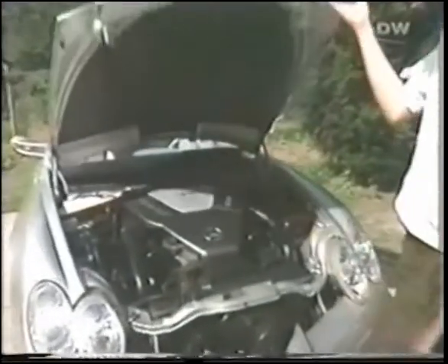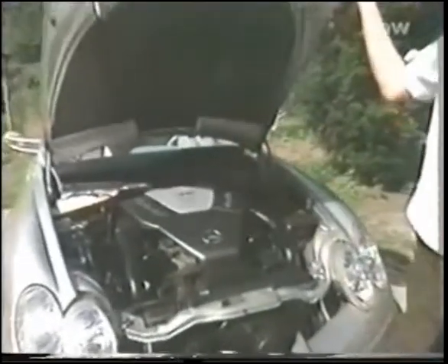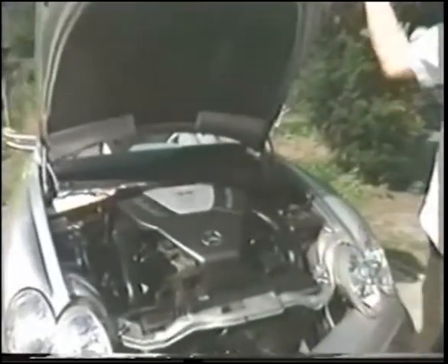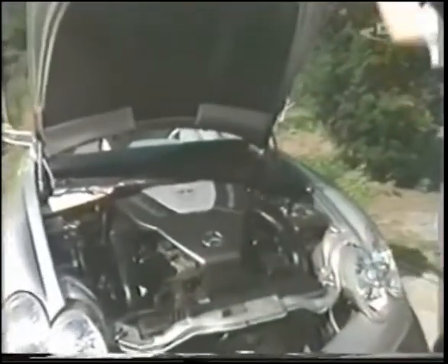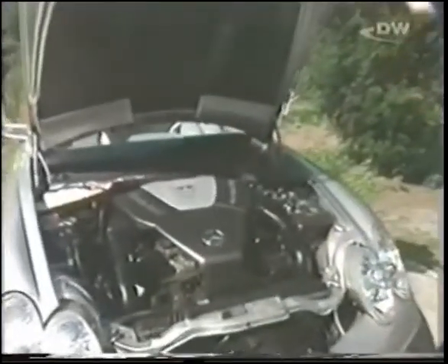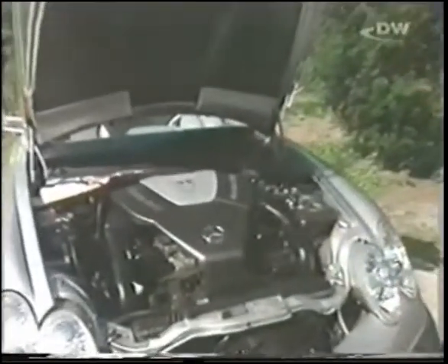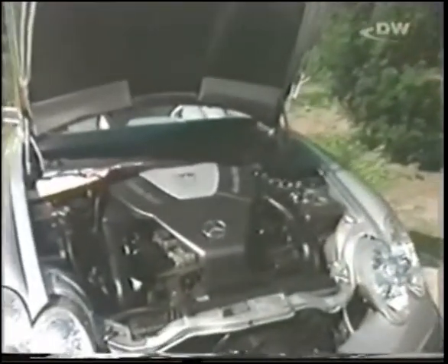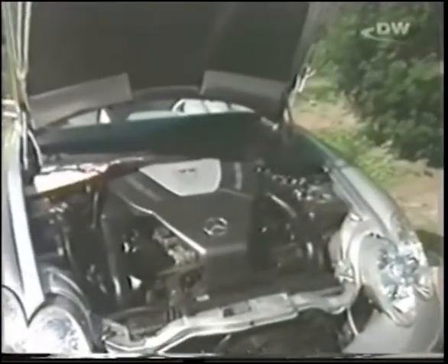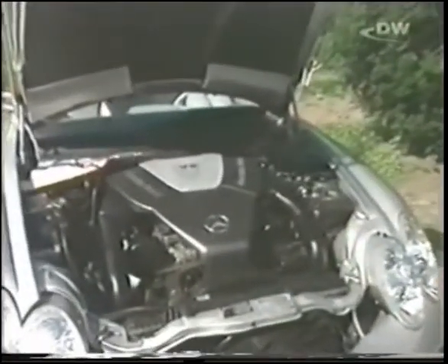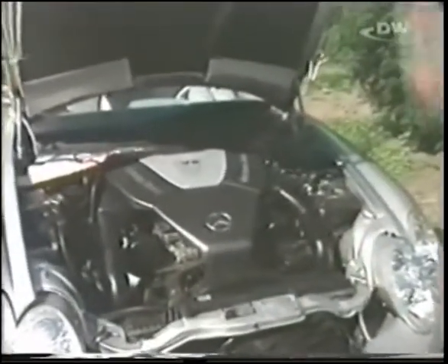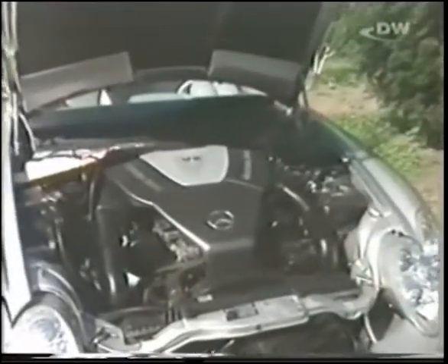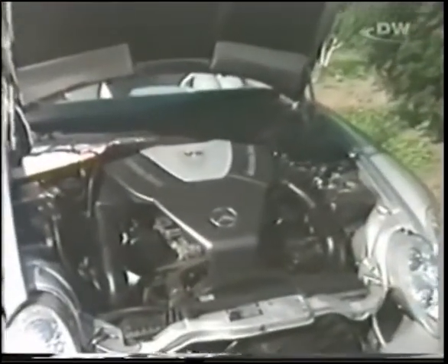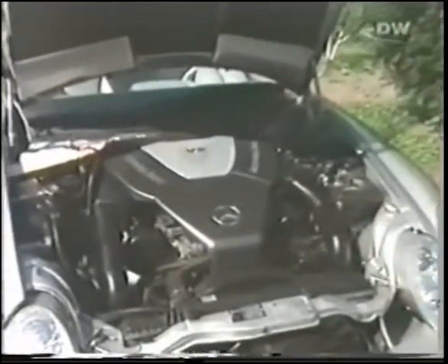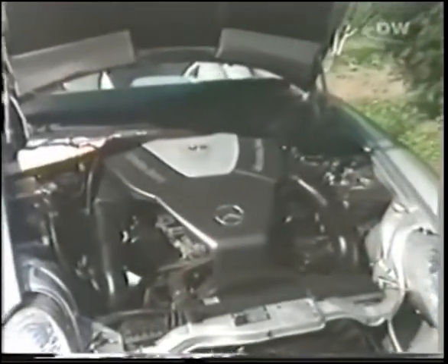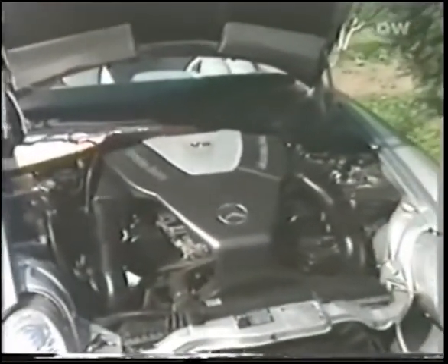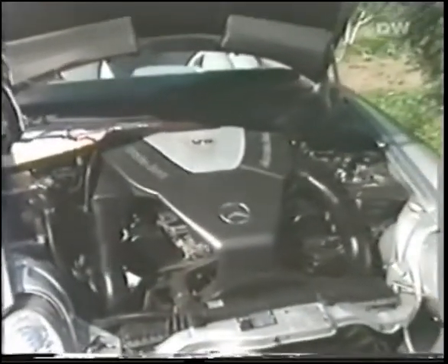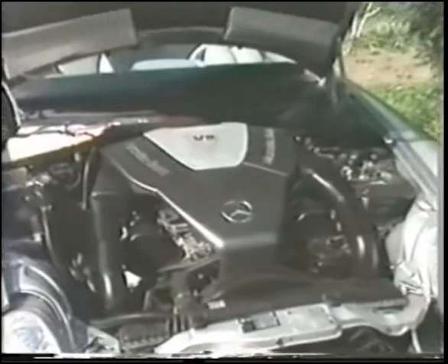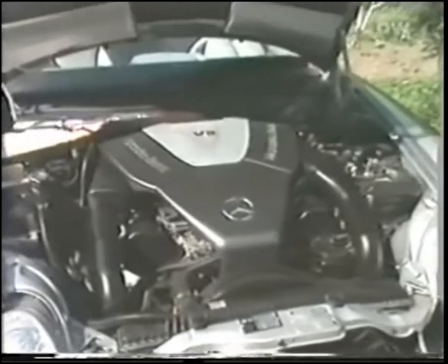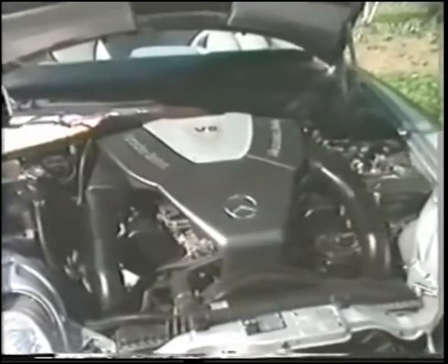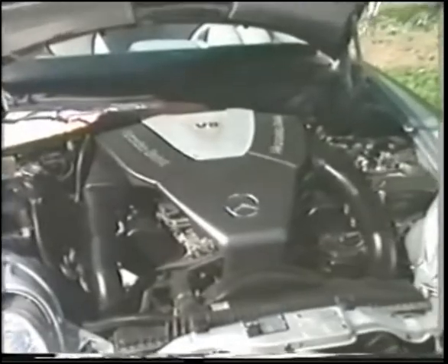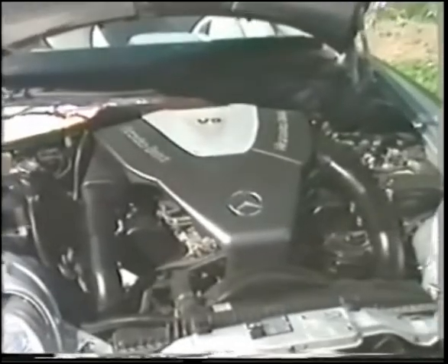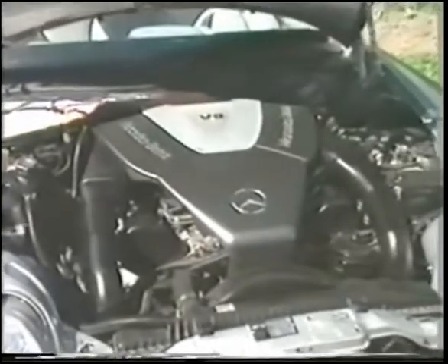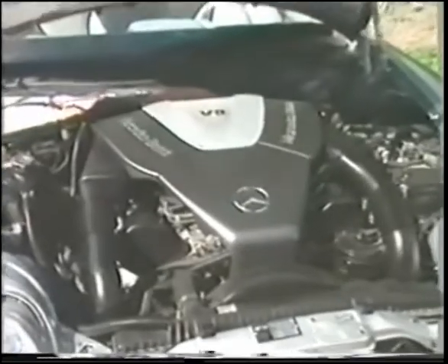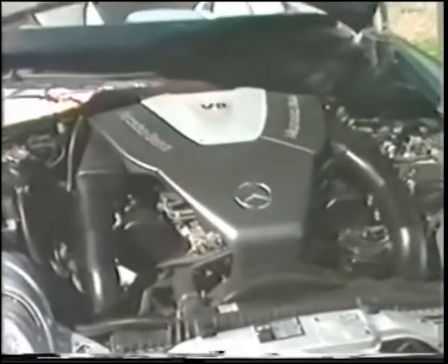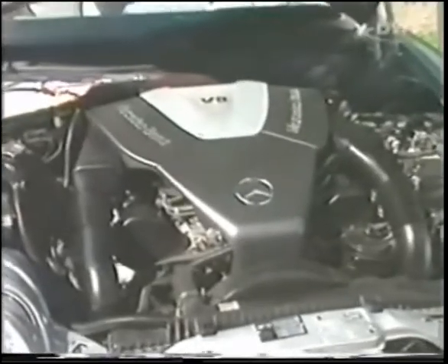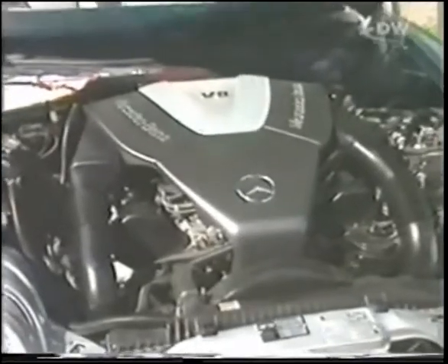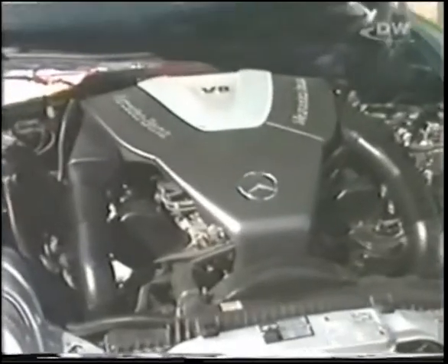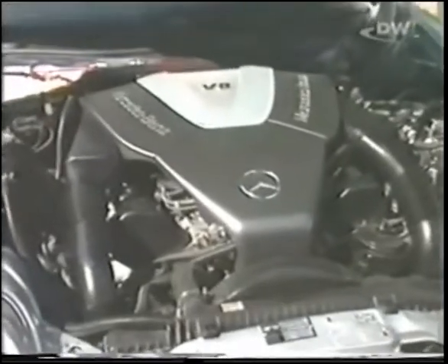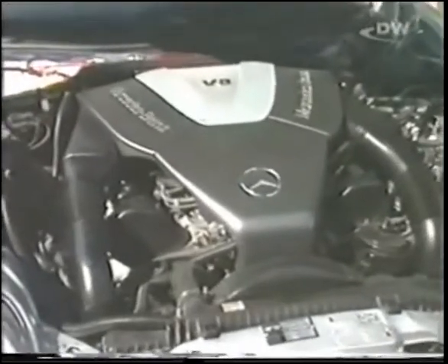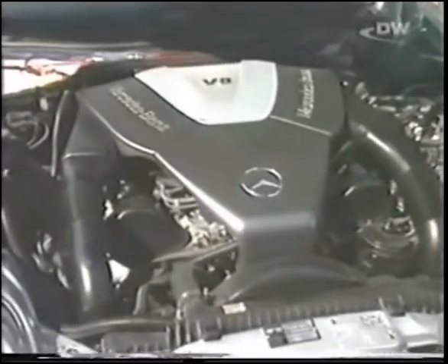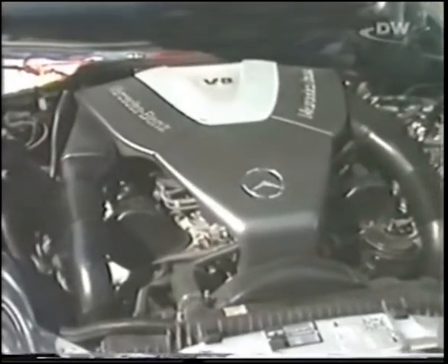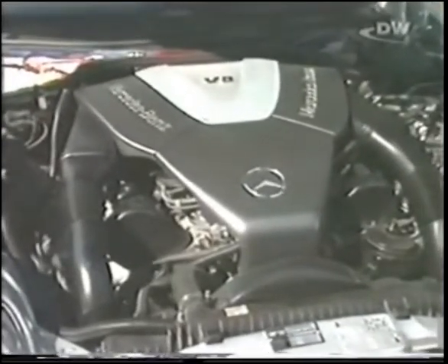One thing he couldn't match: the engine. The Polish SLR has no 626 horses, but instead the 20-year-old eight-cylinder taken from the 500 SEC. In a country with hardly any fast motorways, some might think there's no need for high performance anyway.